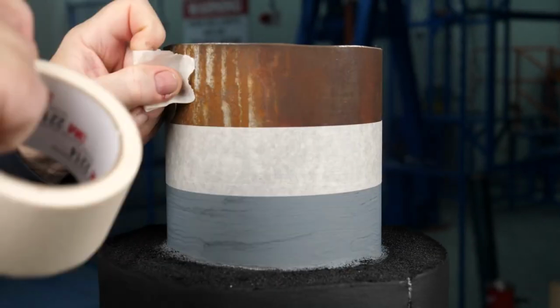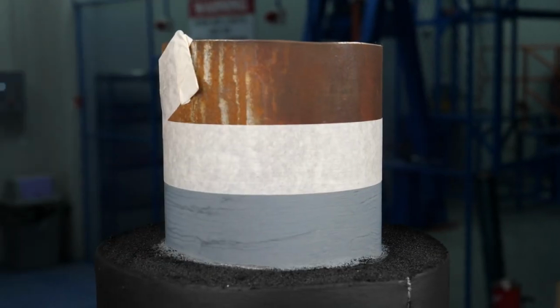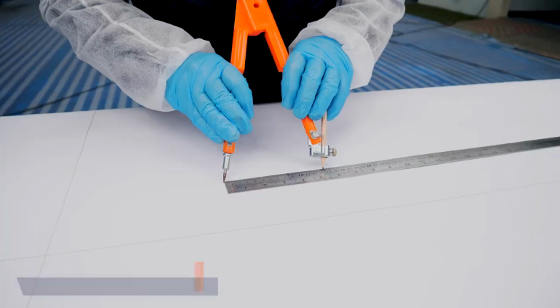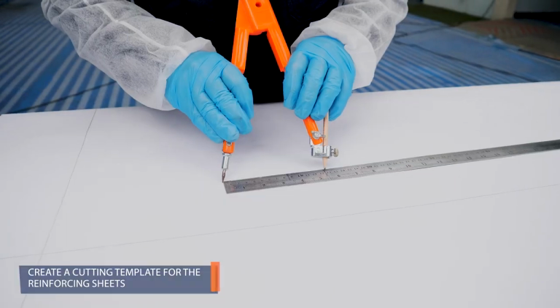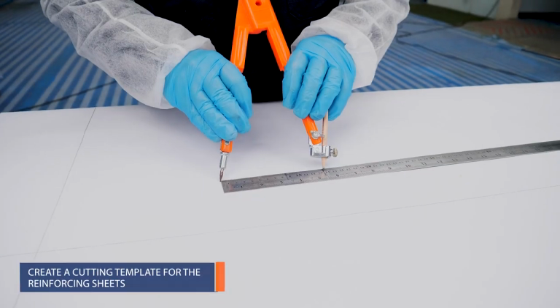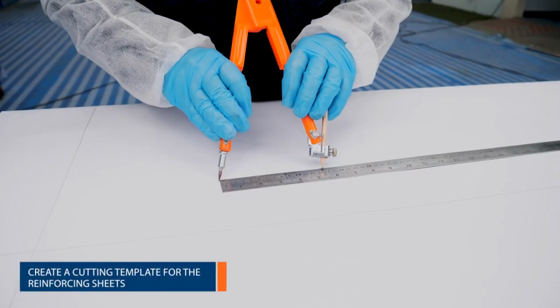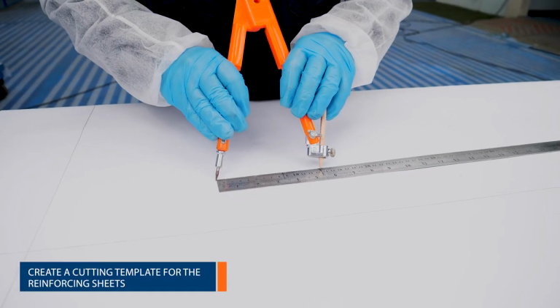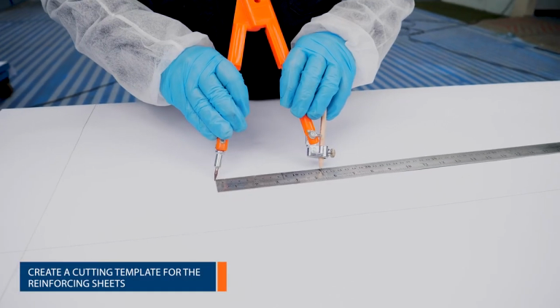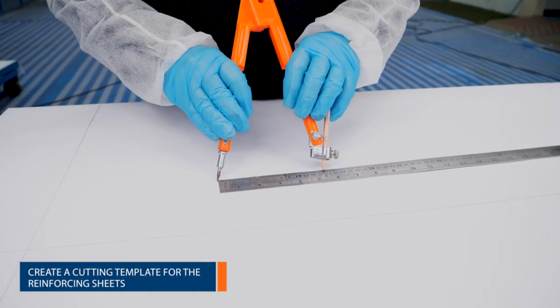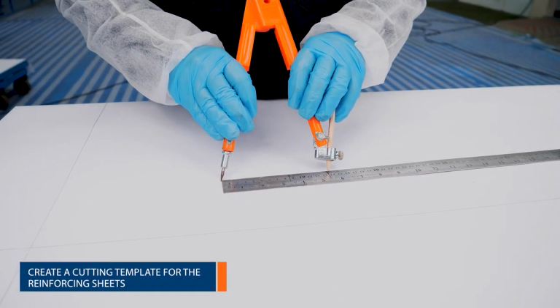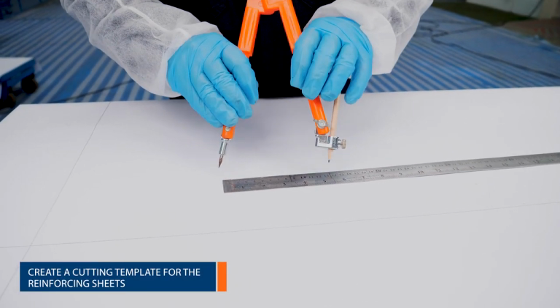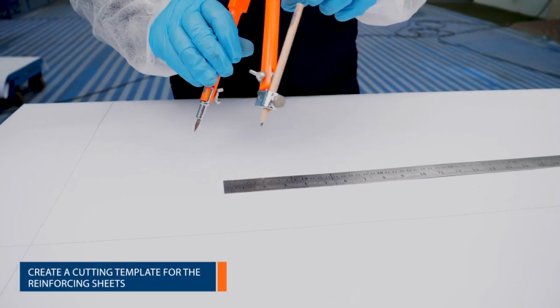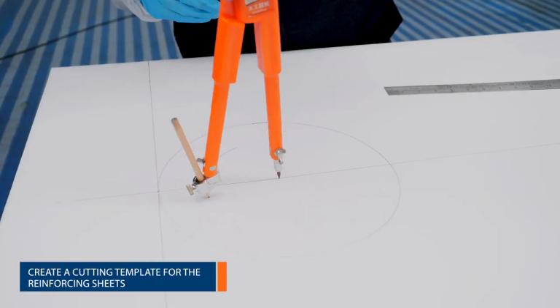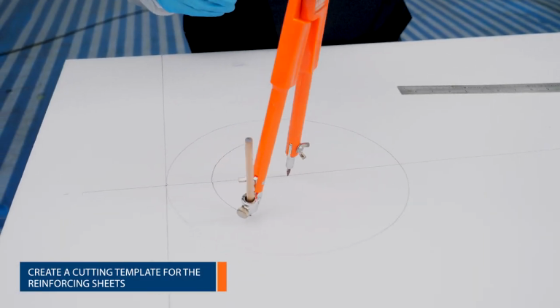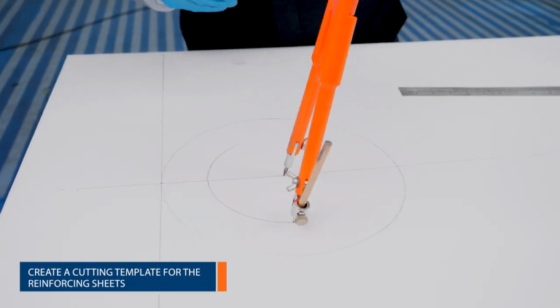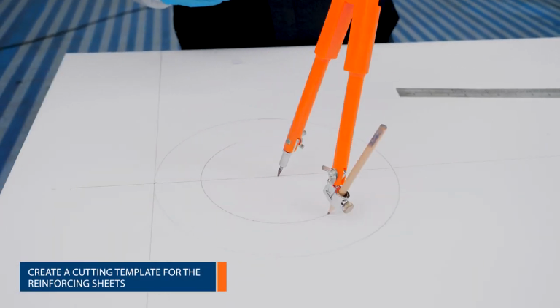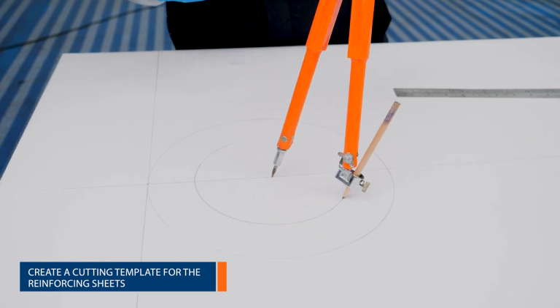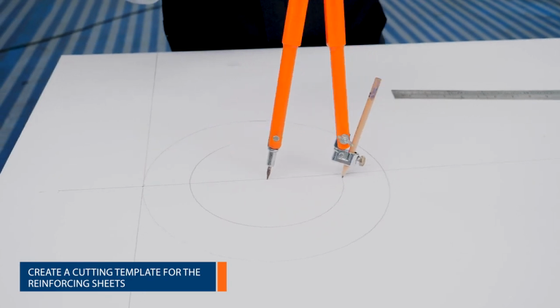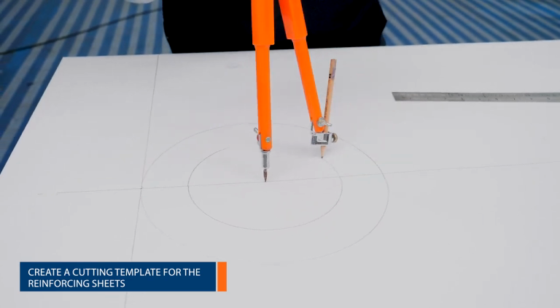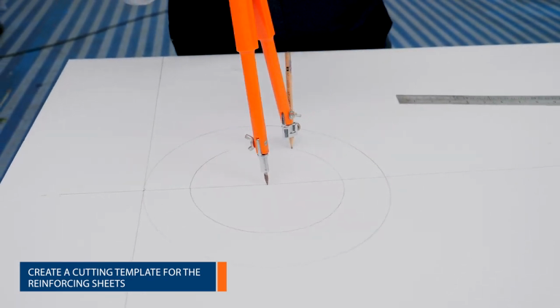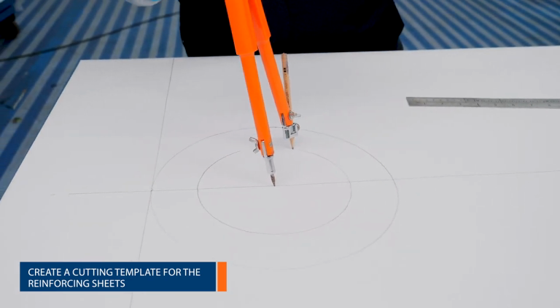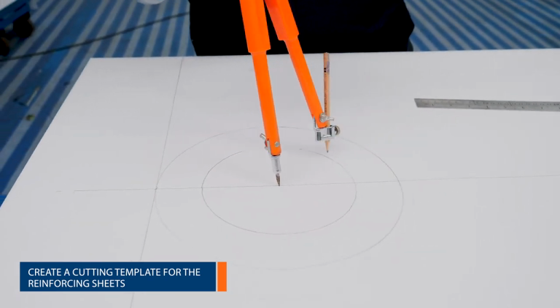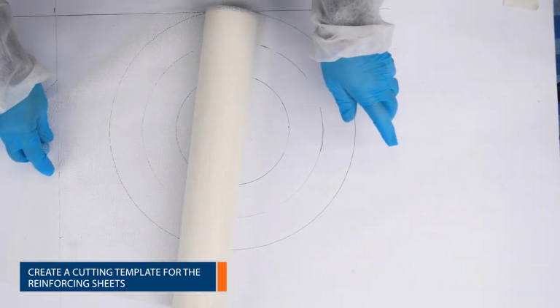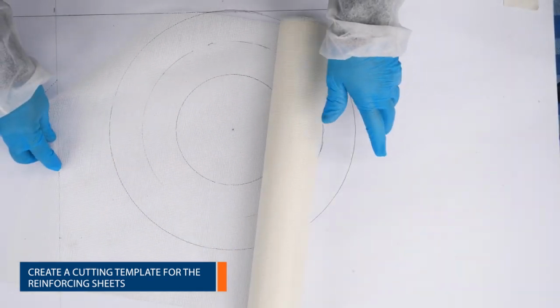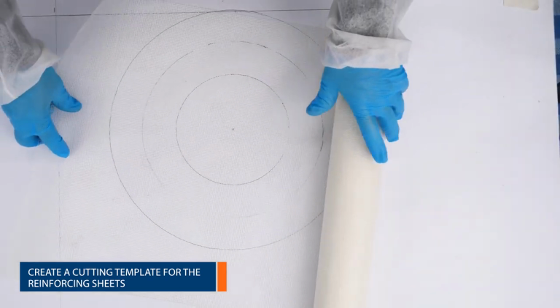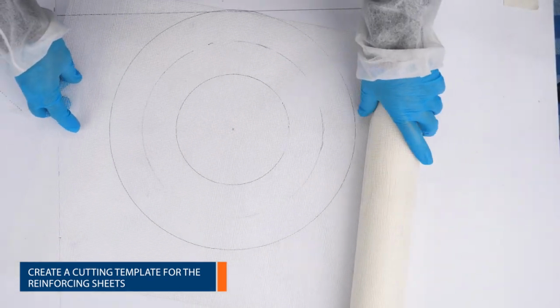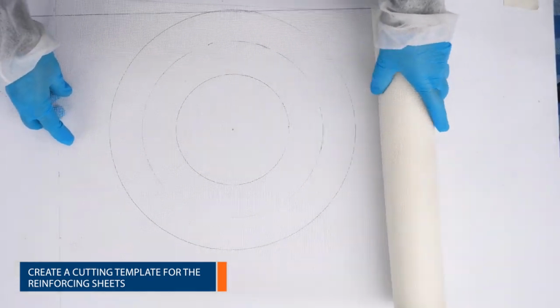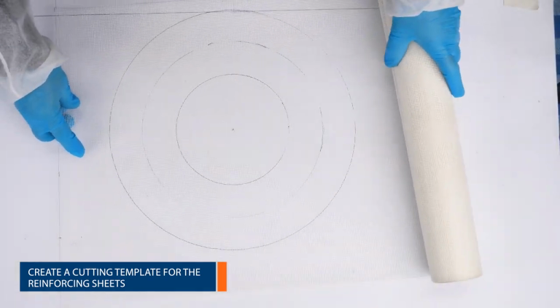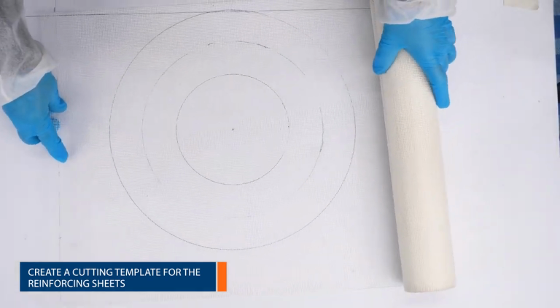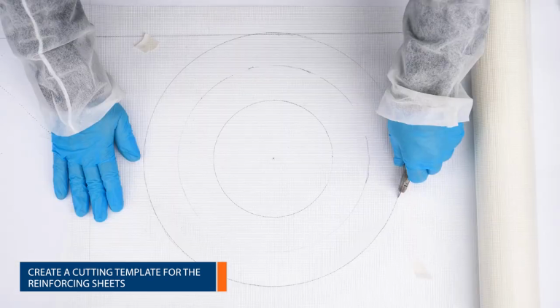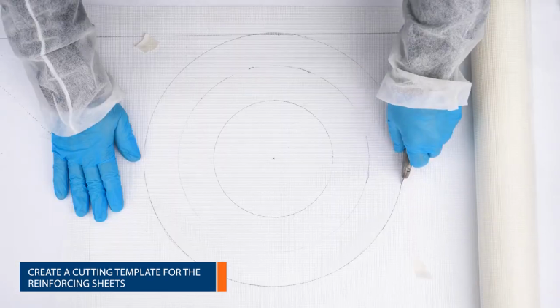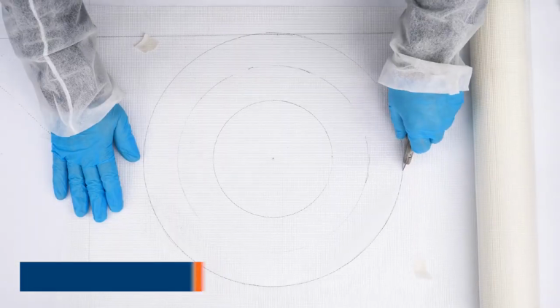Using dimensions taken from the equipment, create a cutting template to prepare the Belzona reinforcing sheet.